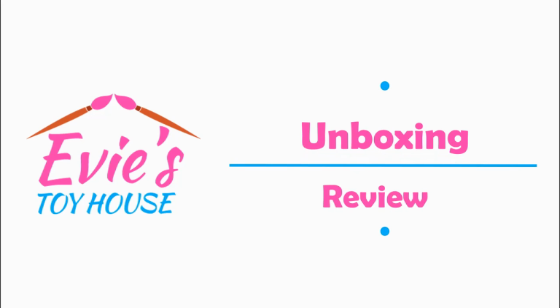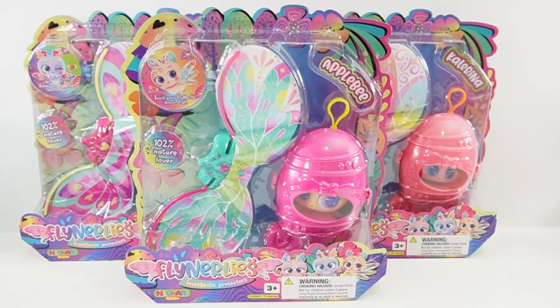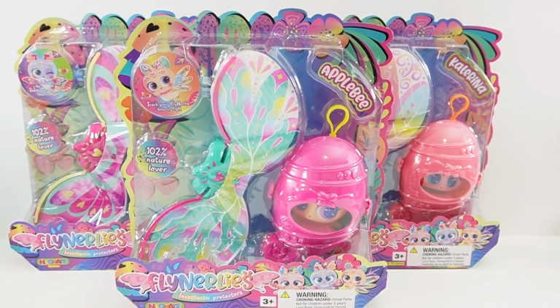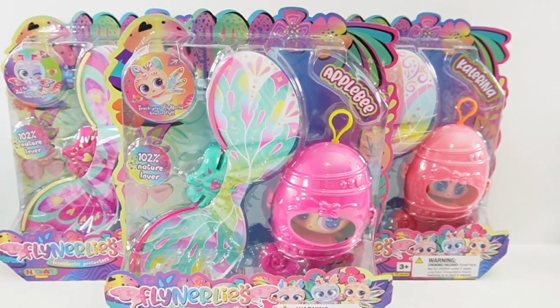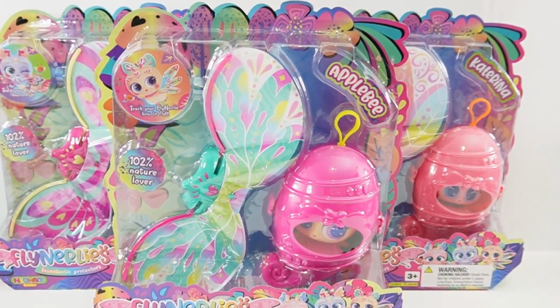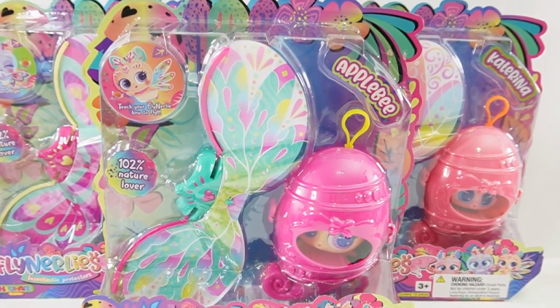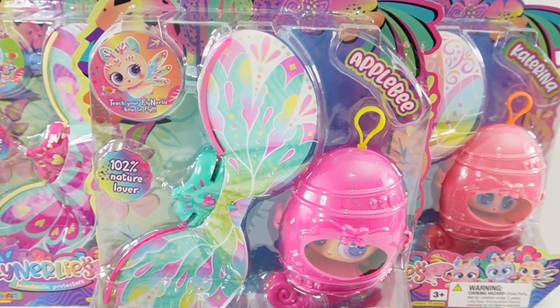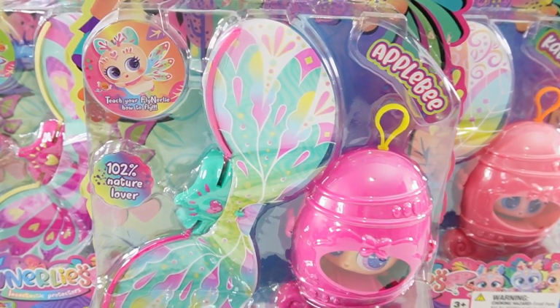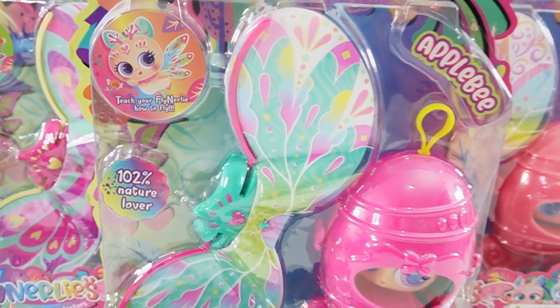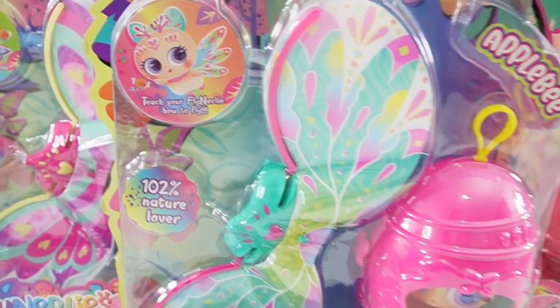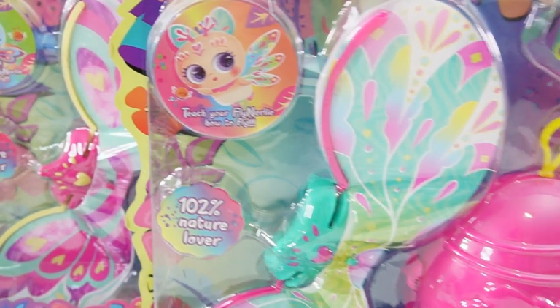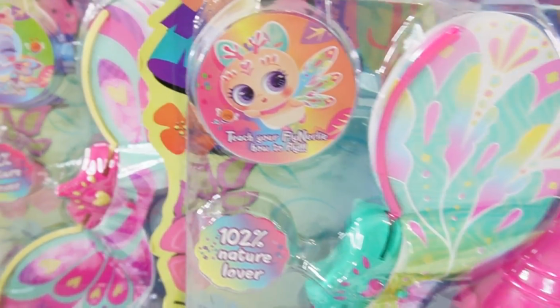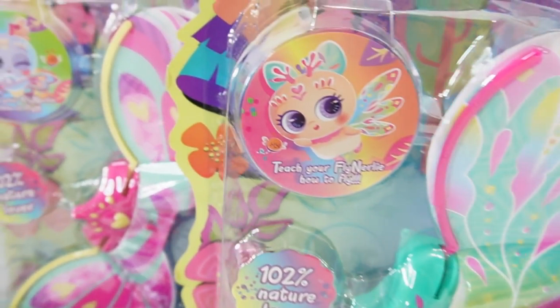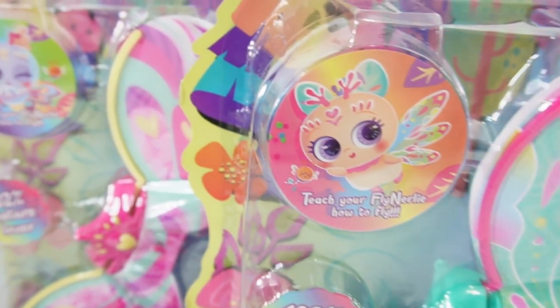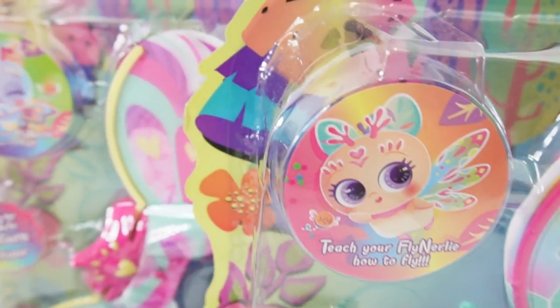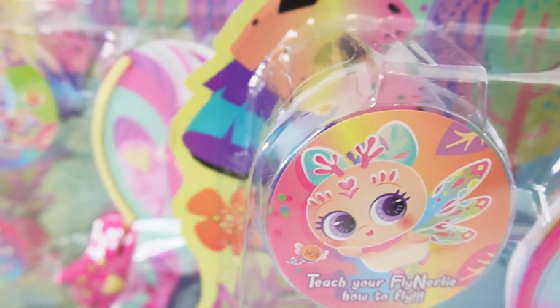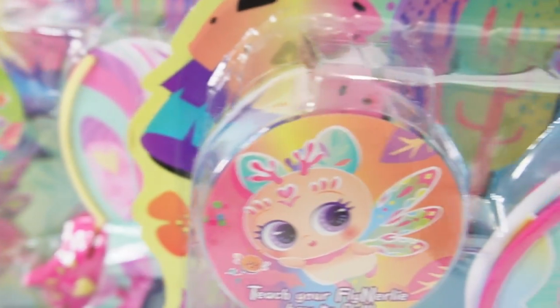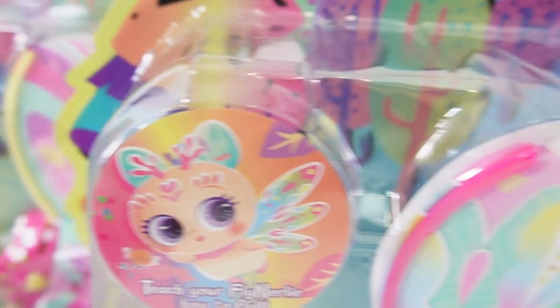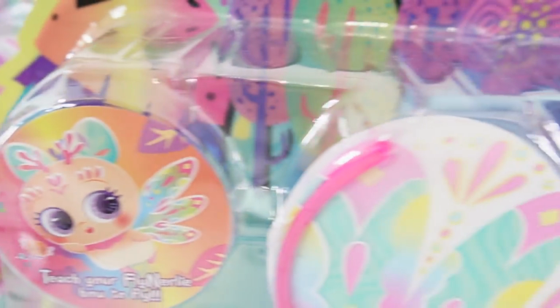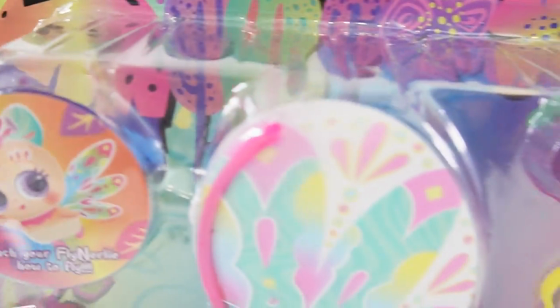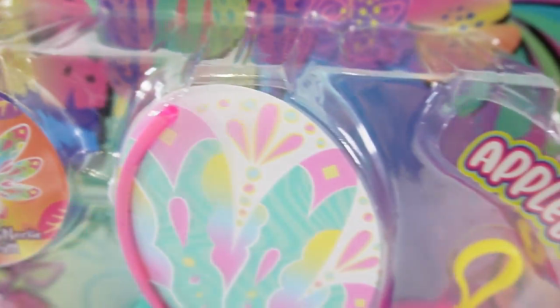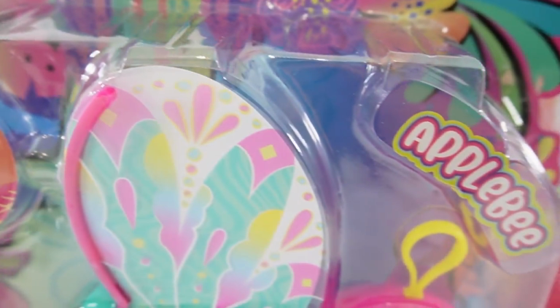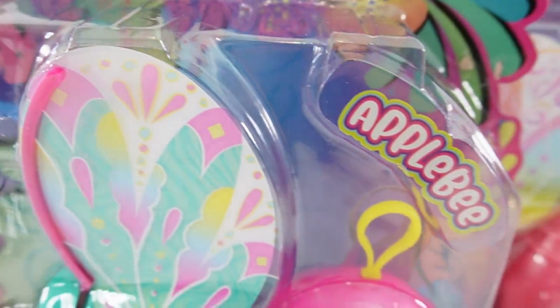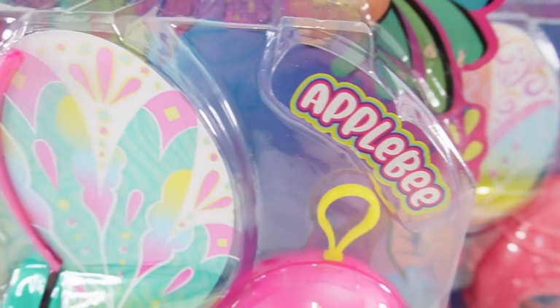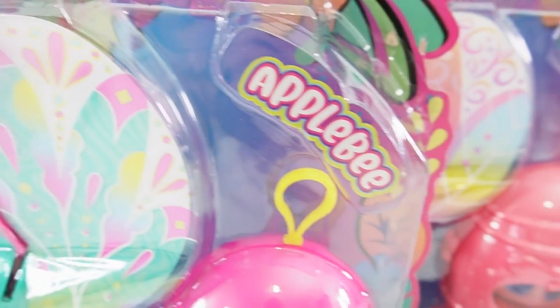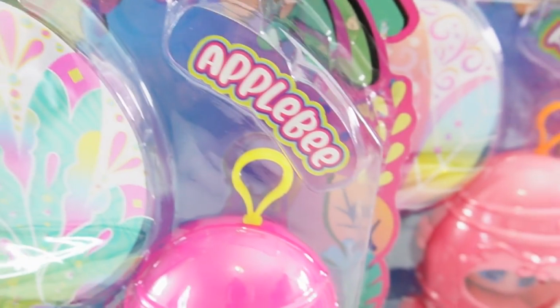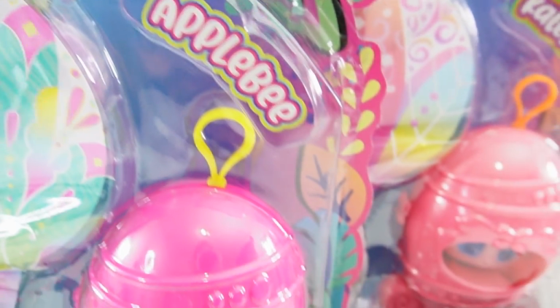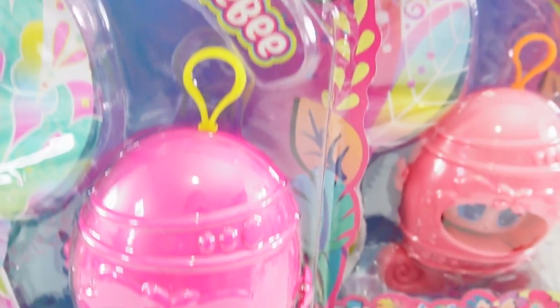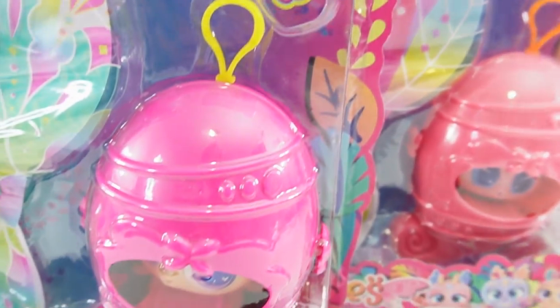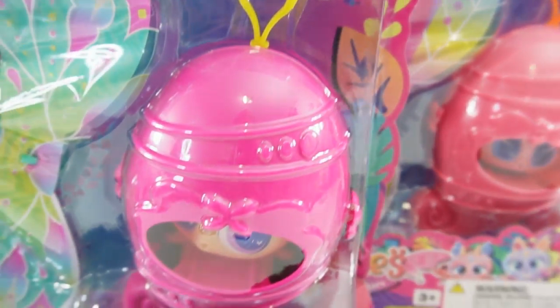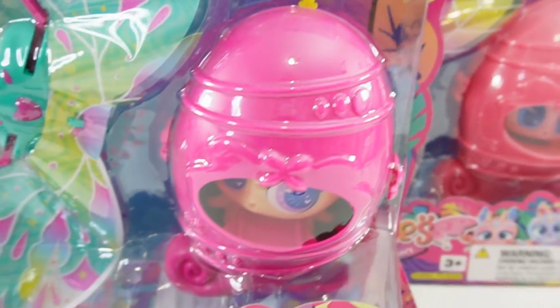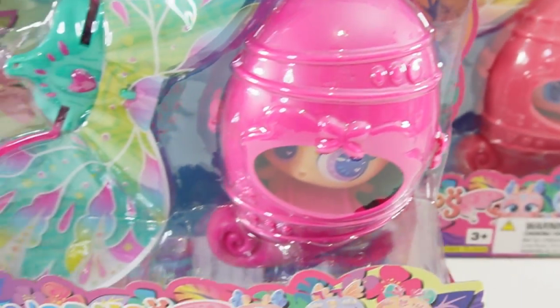Hi everyone, welcome to Evie's Toy House. Today we have something really special sent to me — this stroller. Take a look.